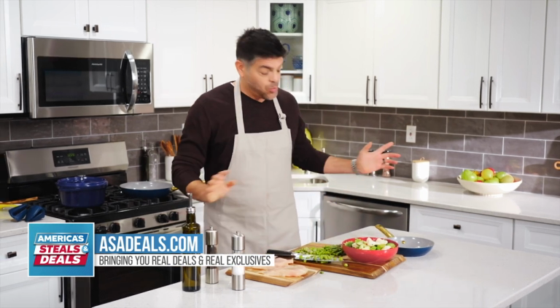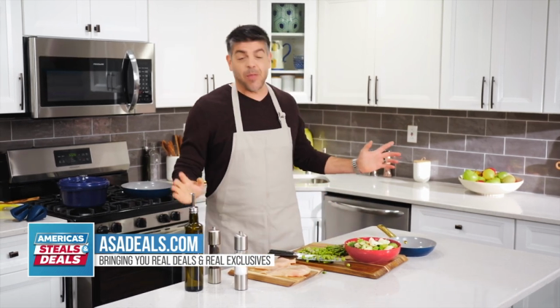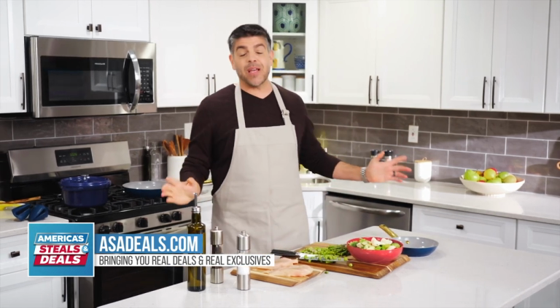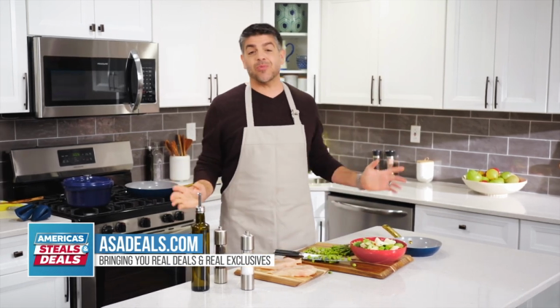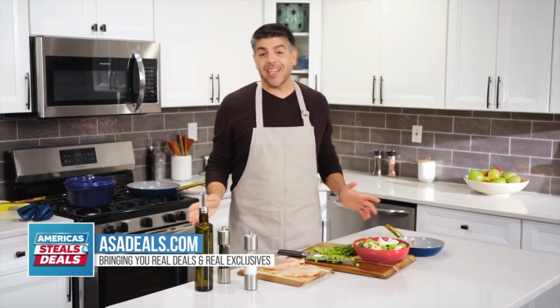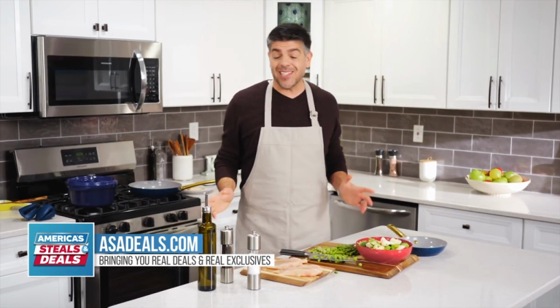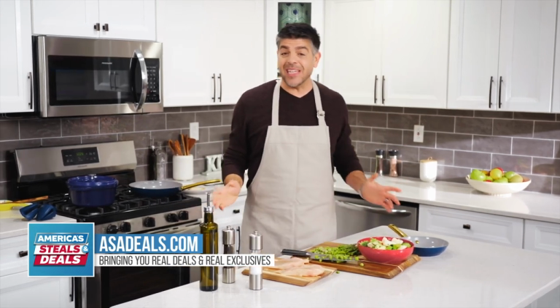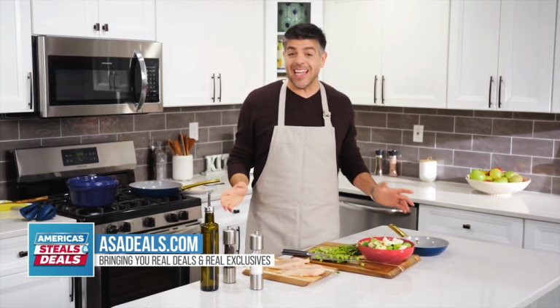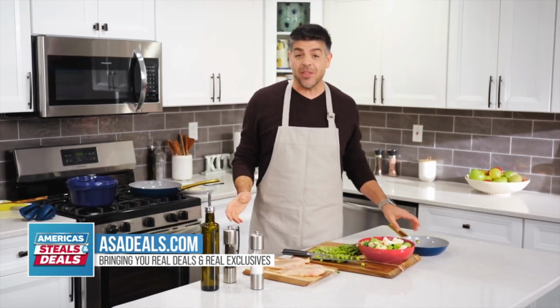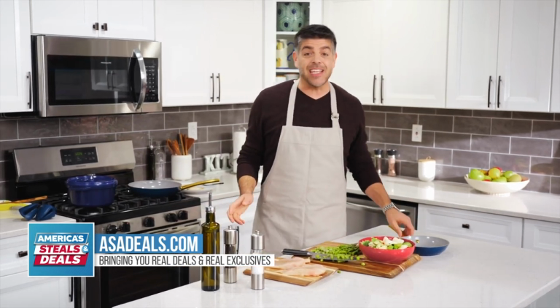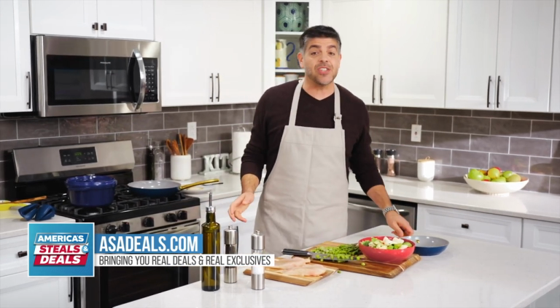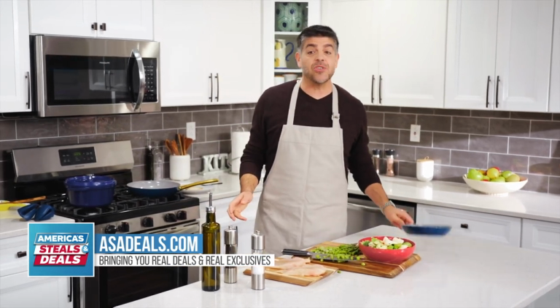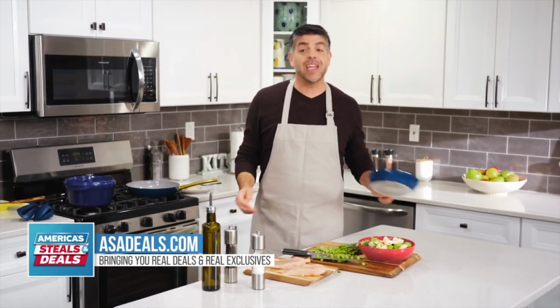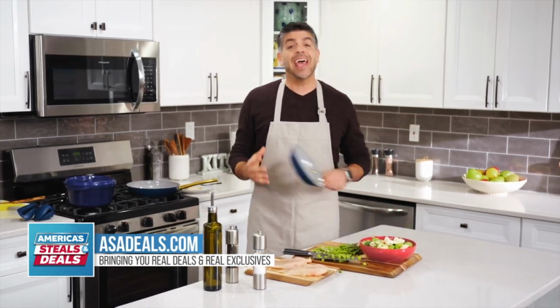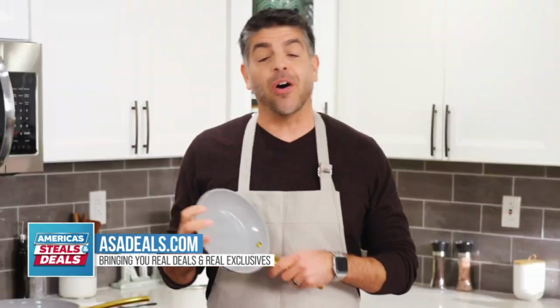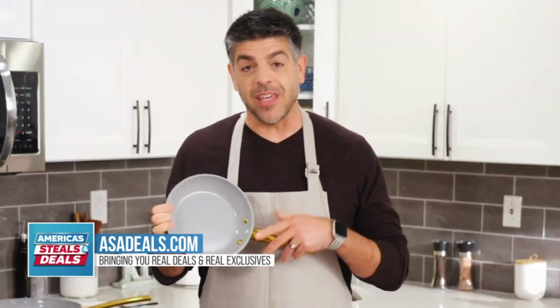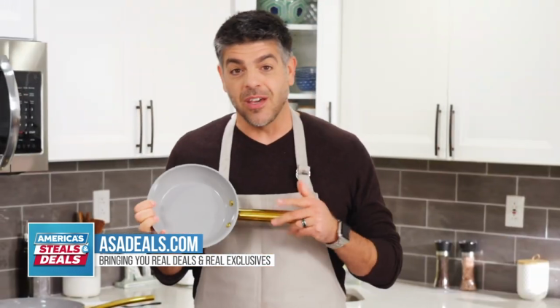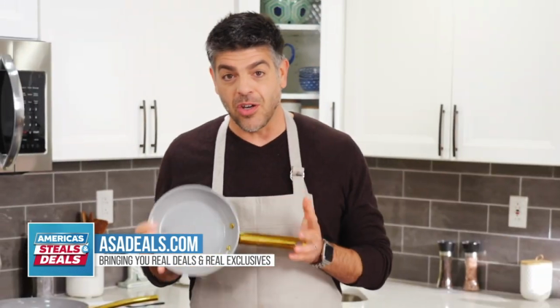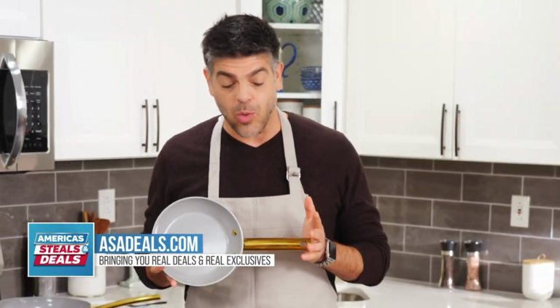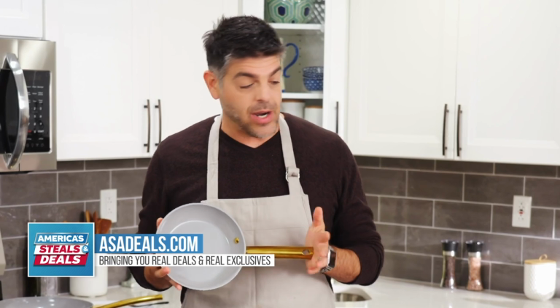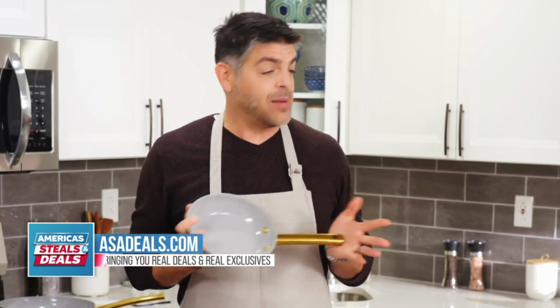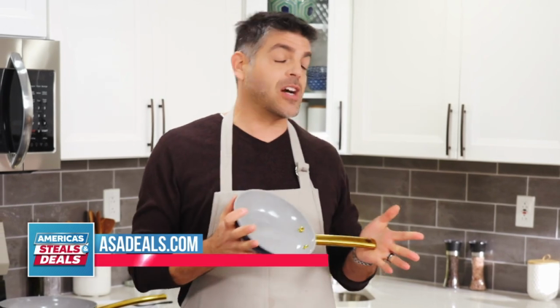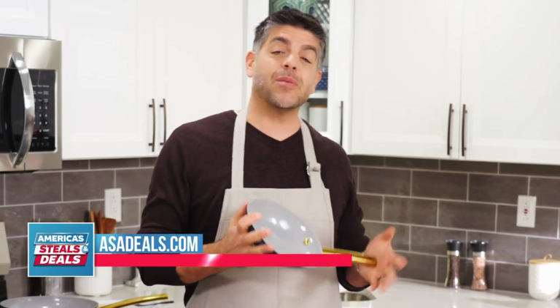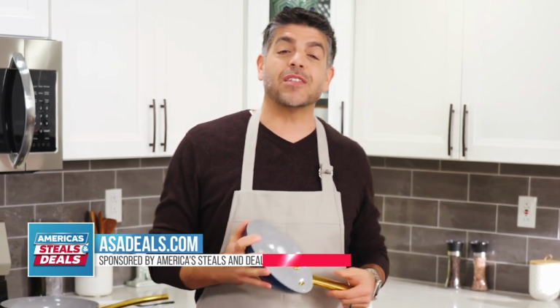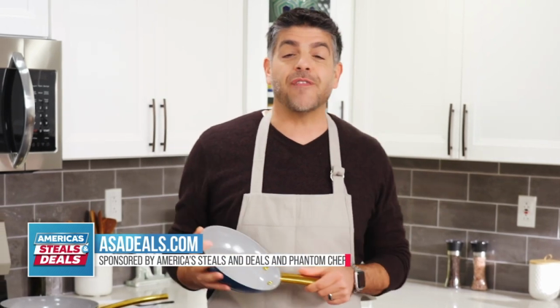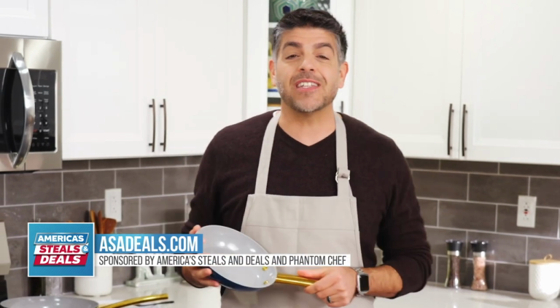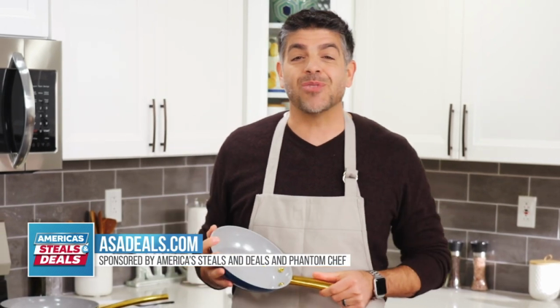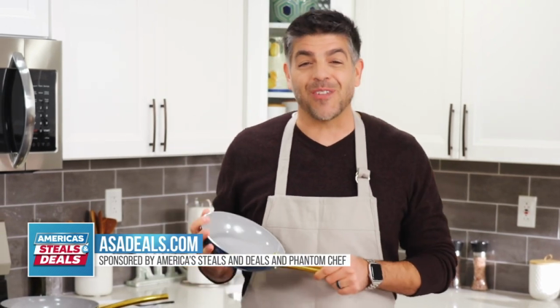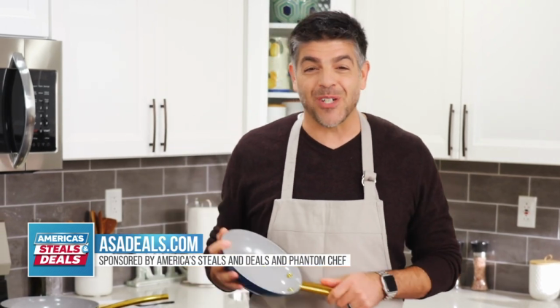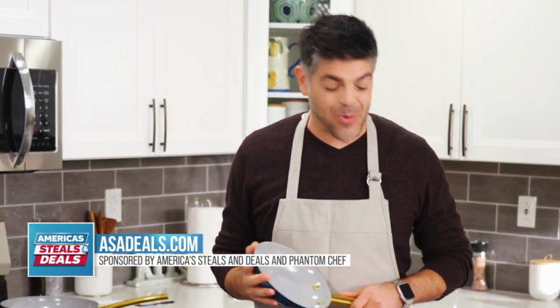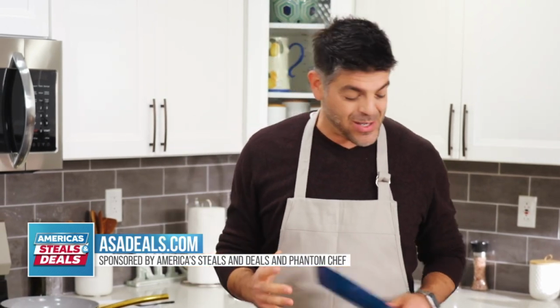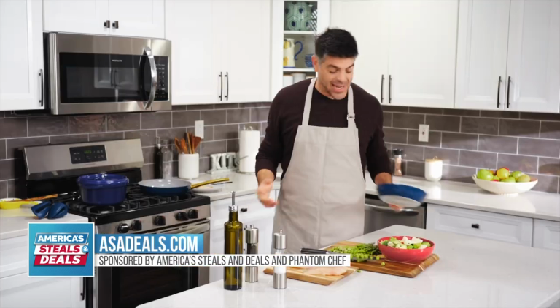One of the best ways to eat healthy is to use healthy cookware. I'm talking about the Phantom Chef cookware today.